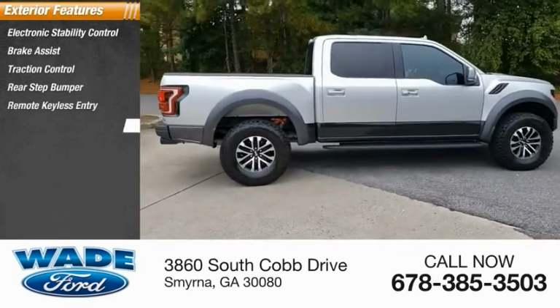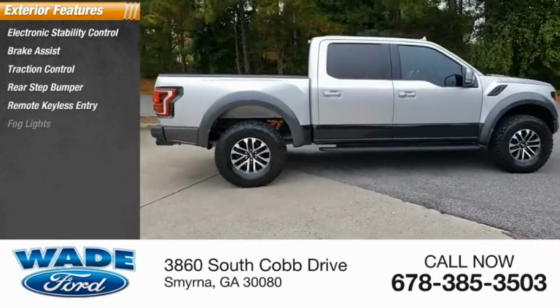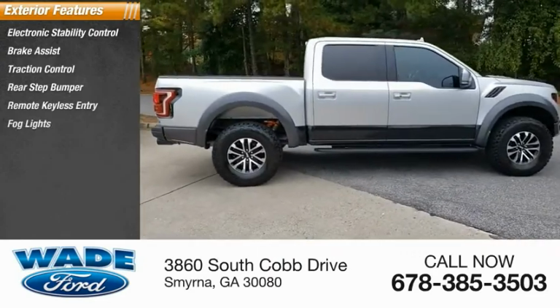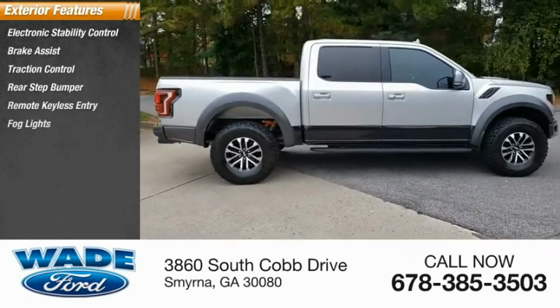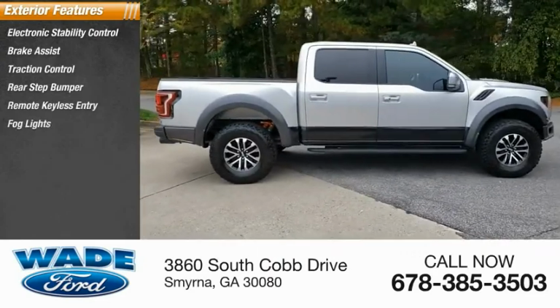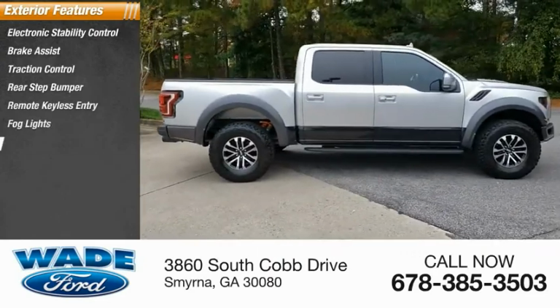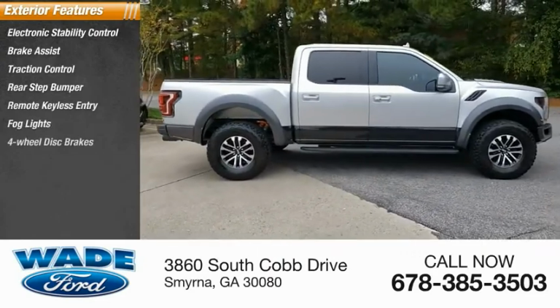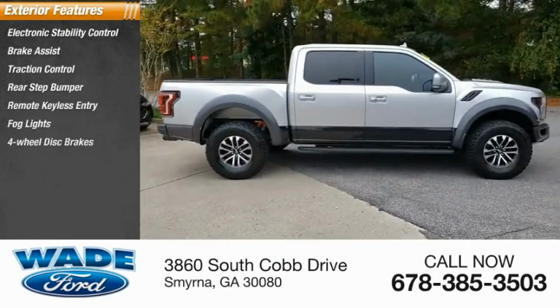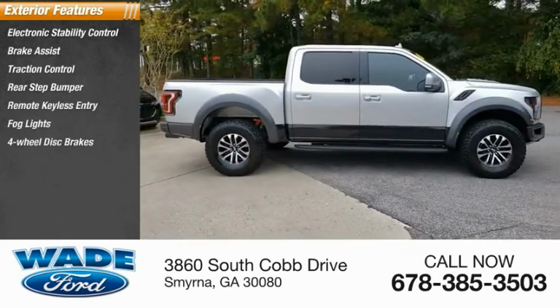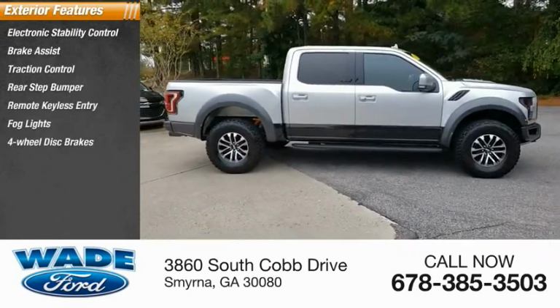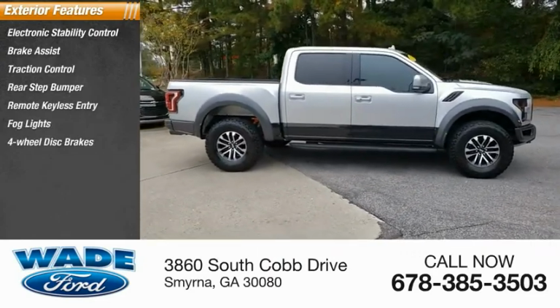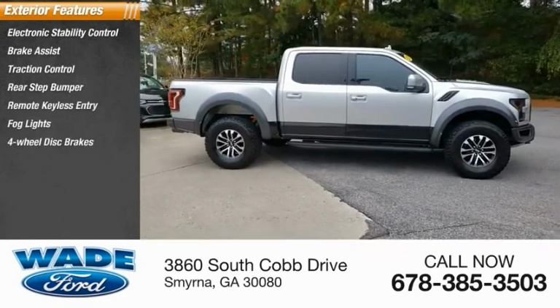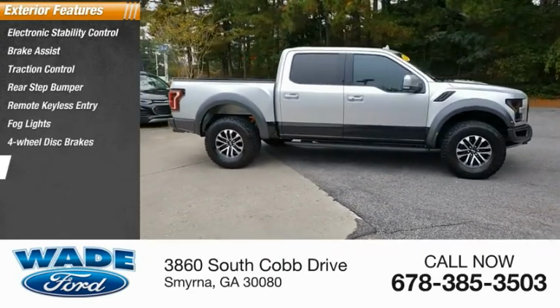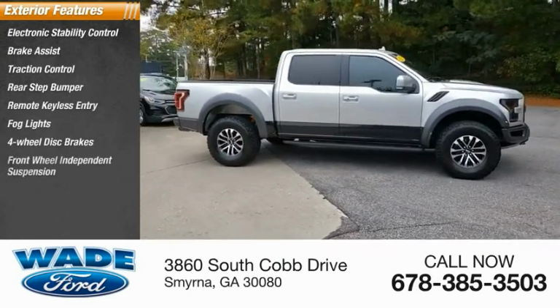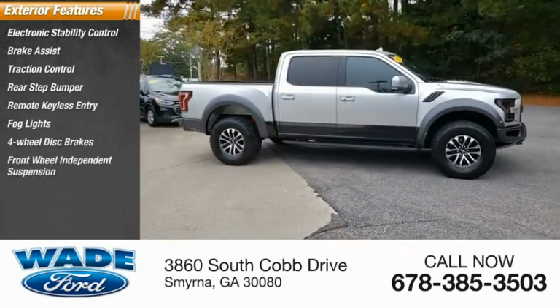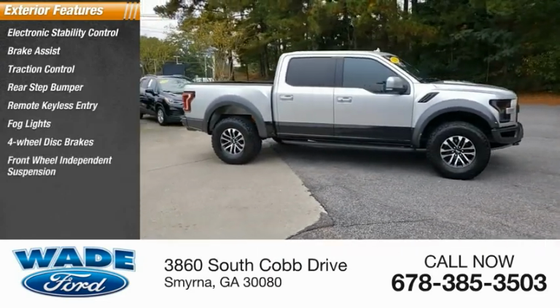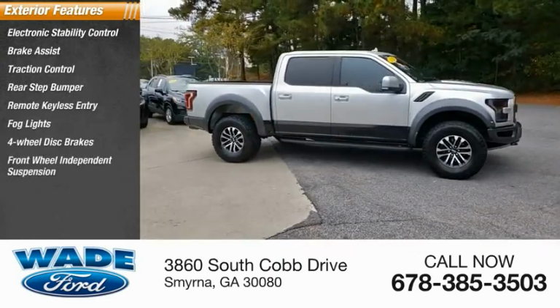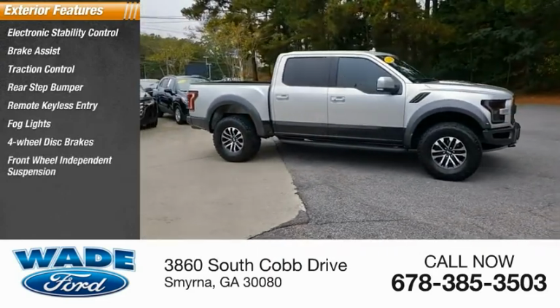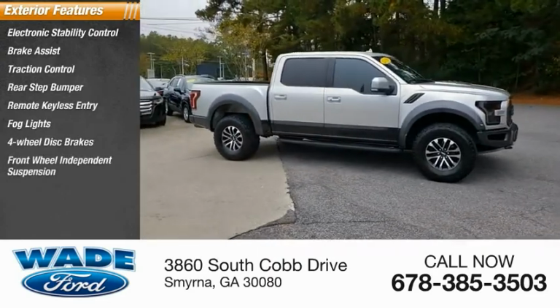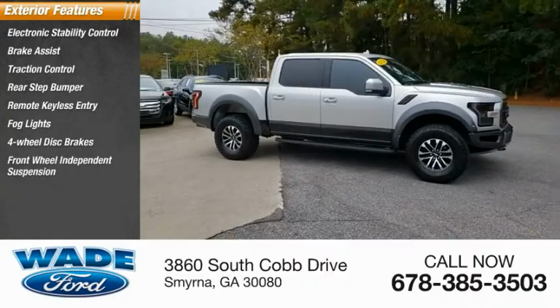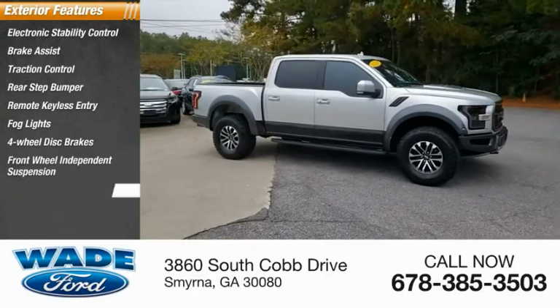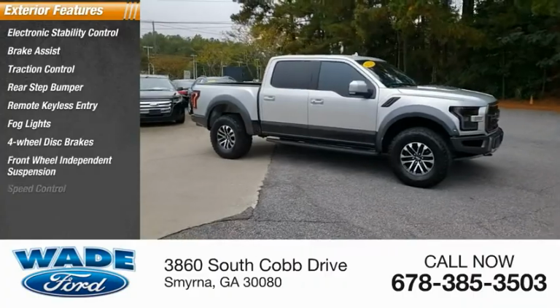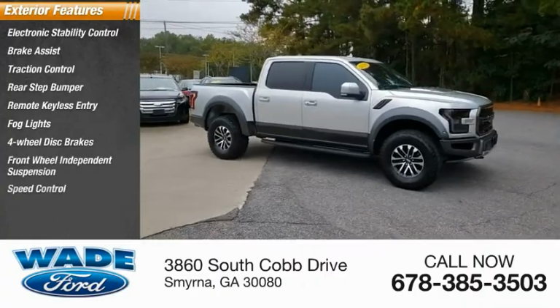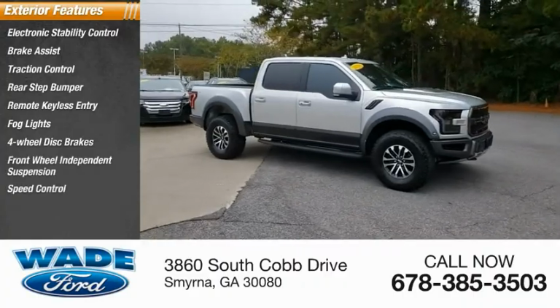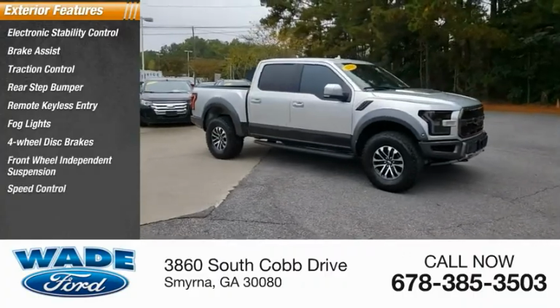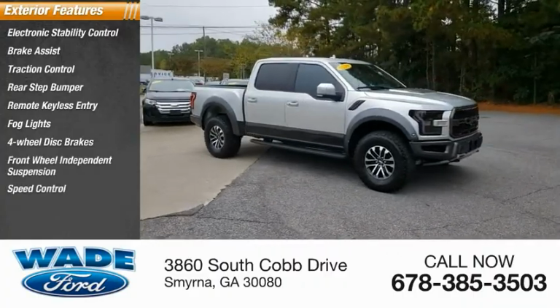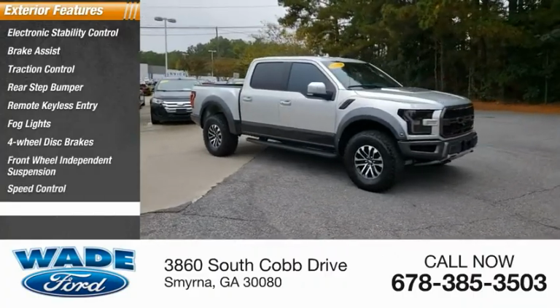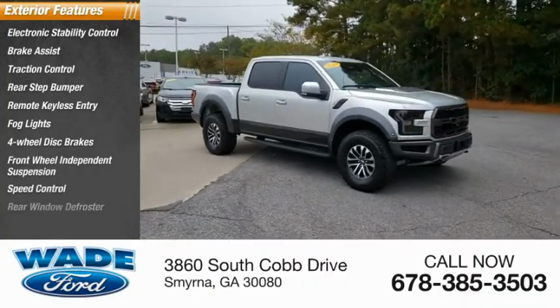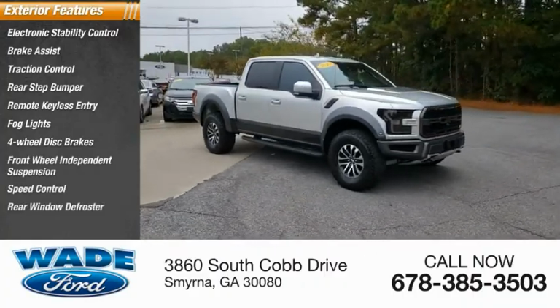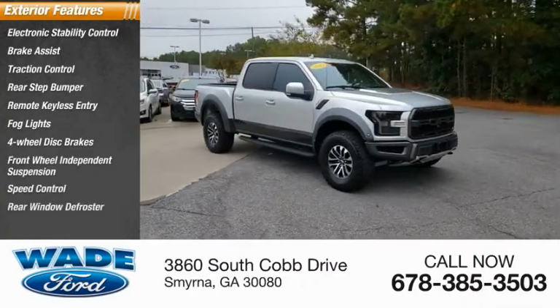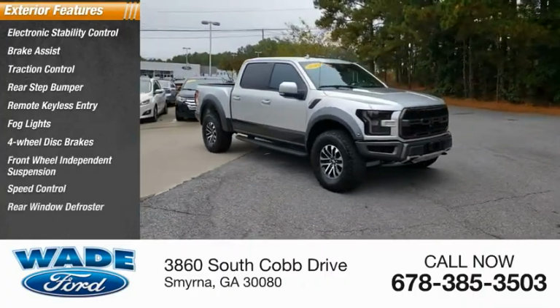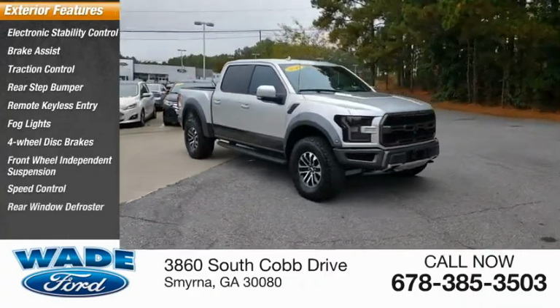Fog lights, four-wheel disc brakes, front-wheel independent suspension, speed control, rear window defroster.